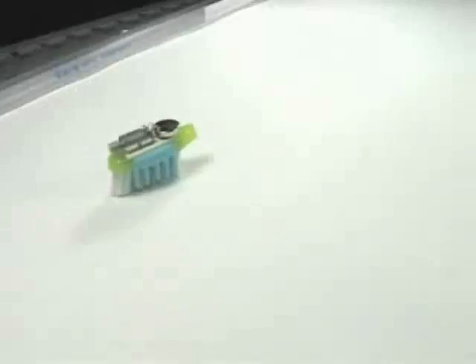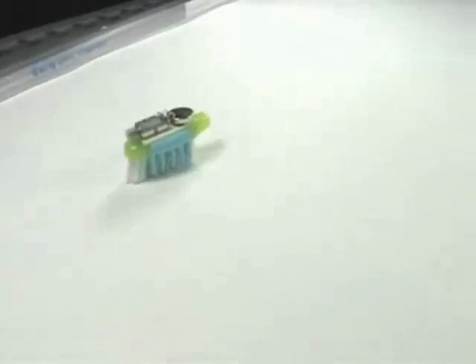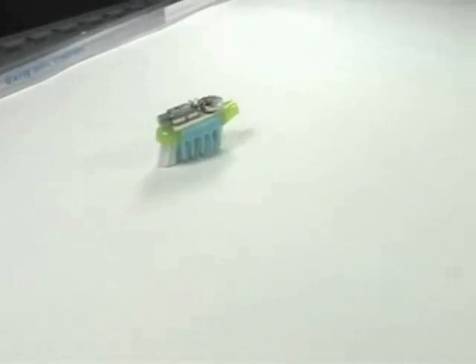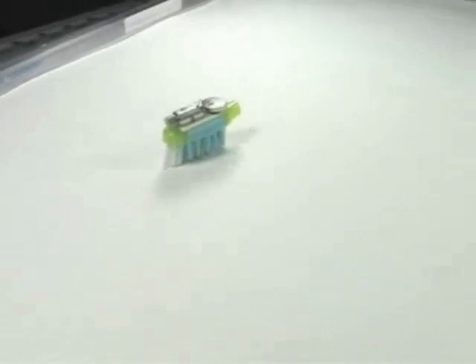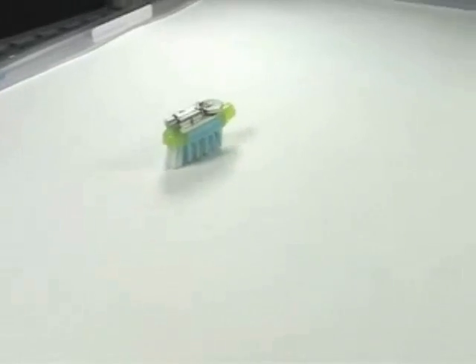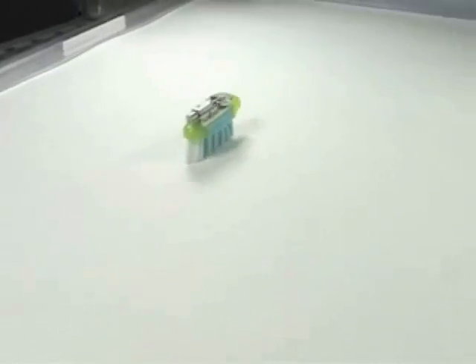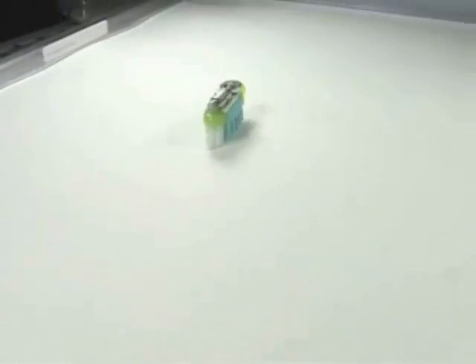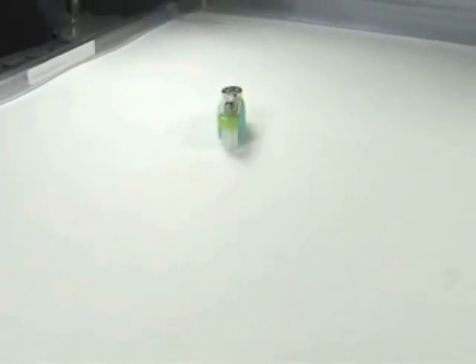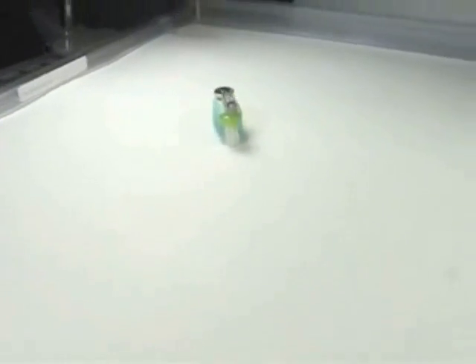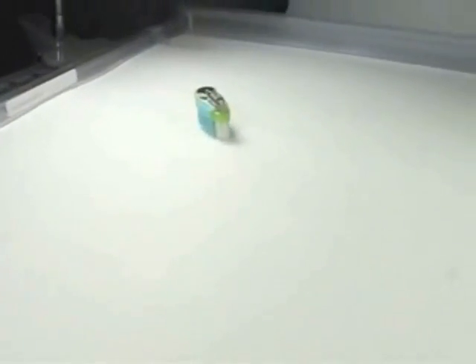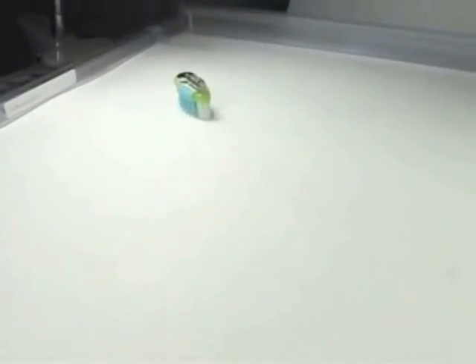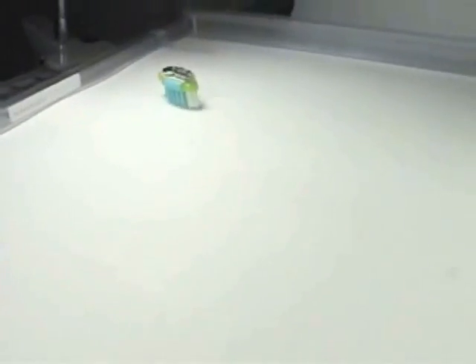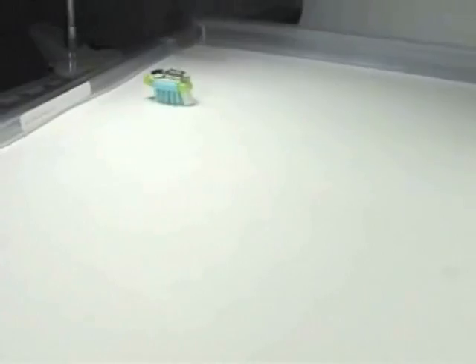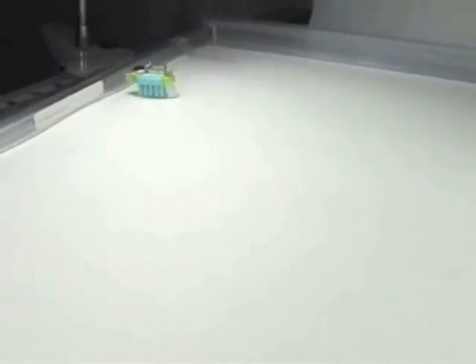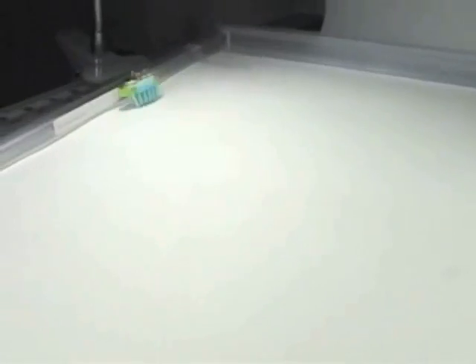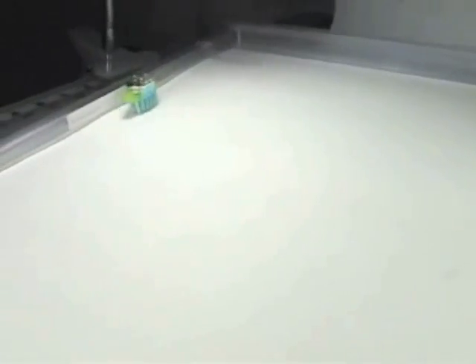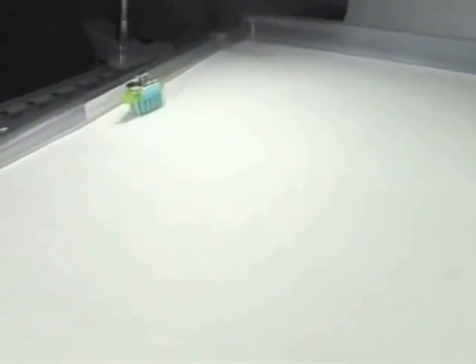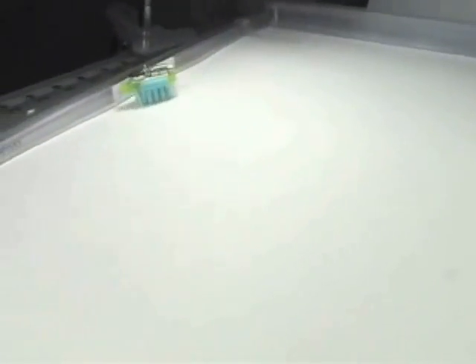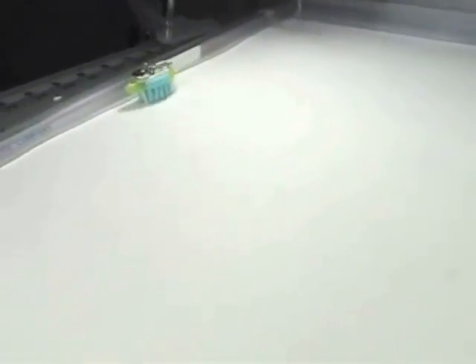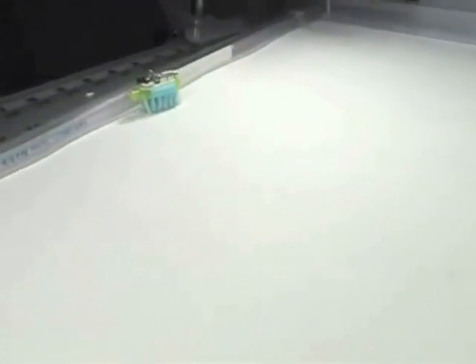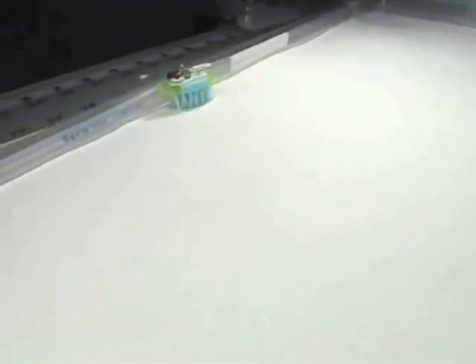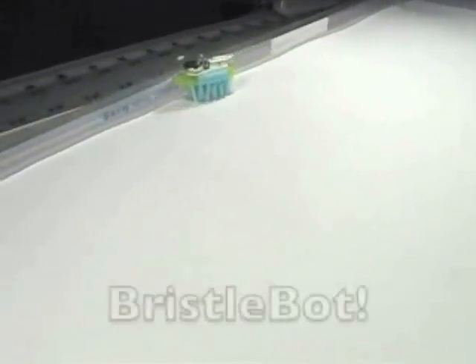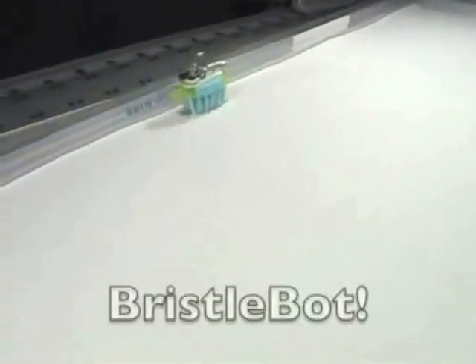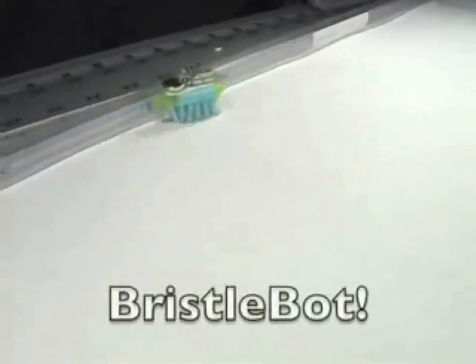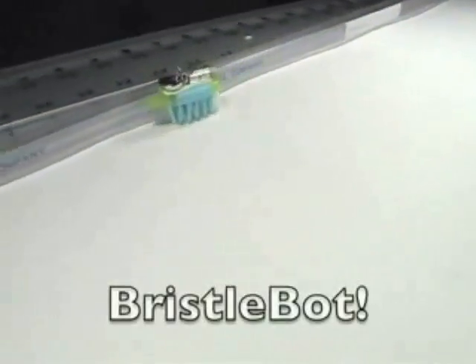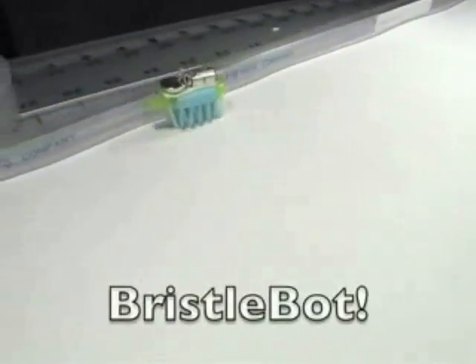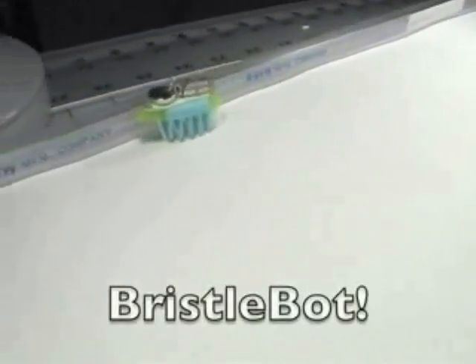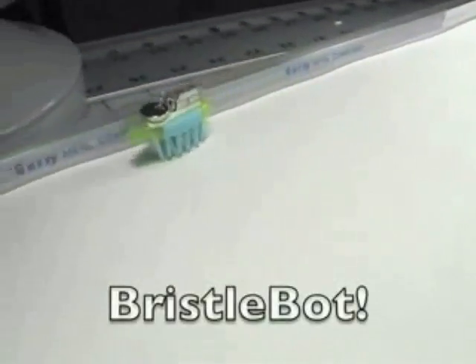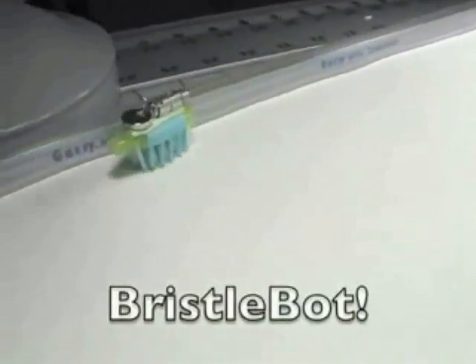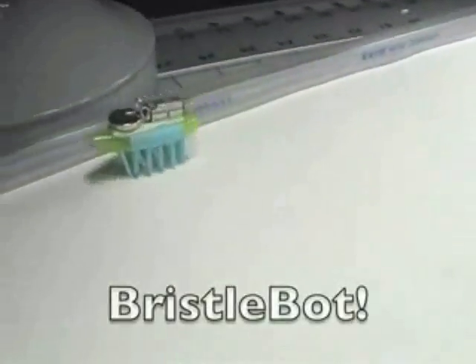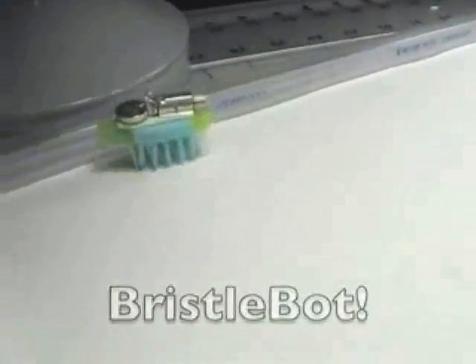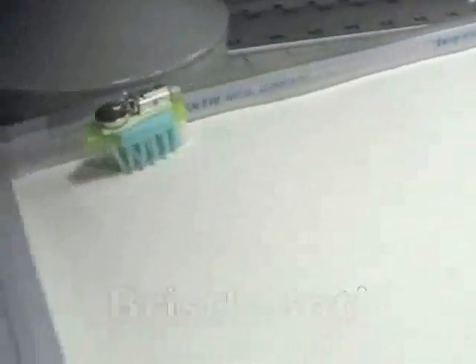So that's it — an easy five-minute toothbrush robot, the Bristlebot from Evil Mad Scientist Laboratories.